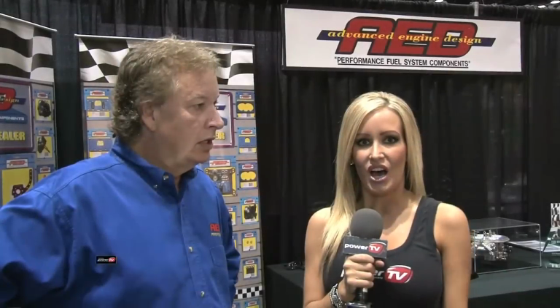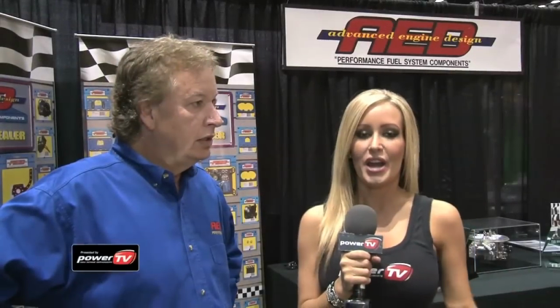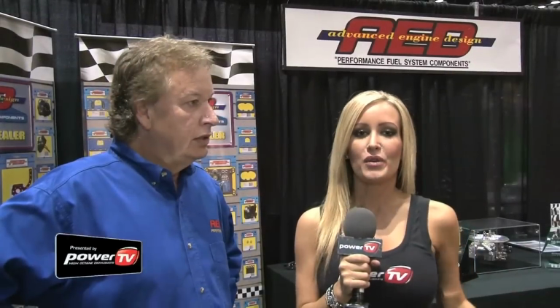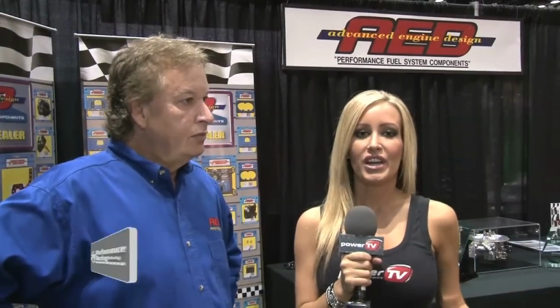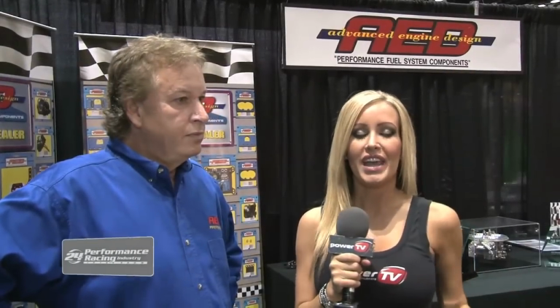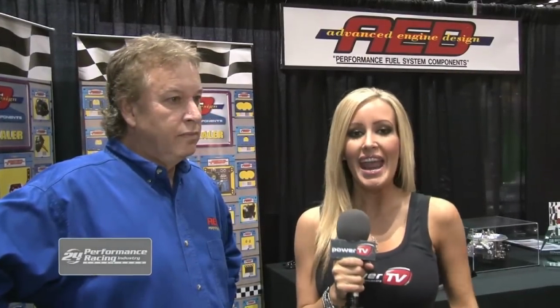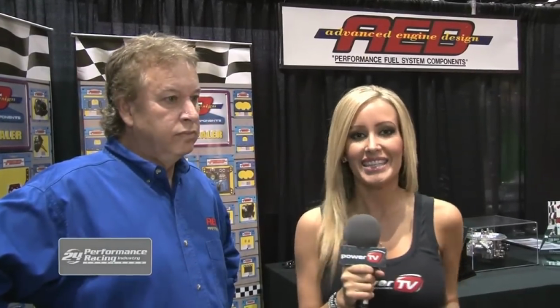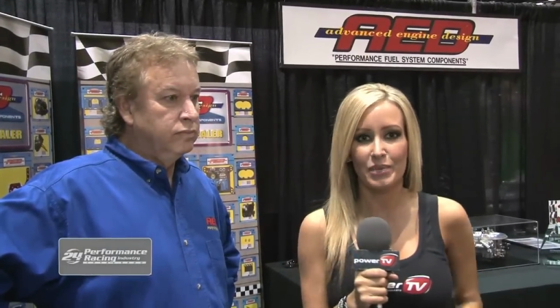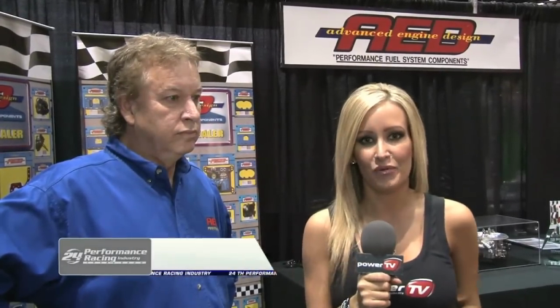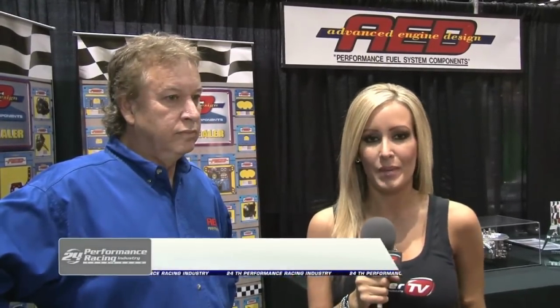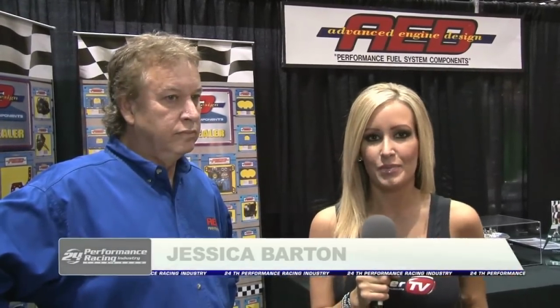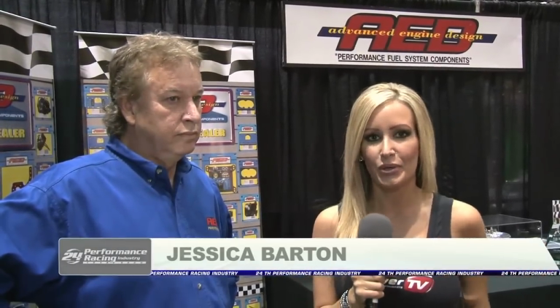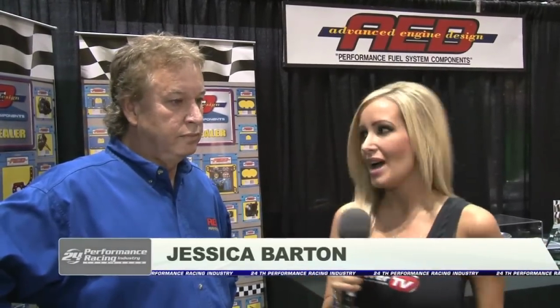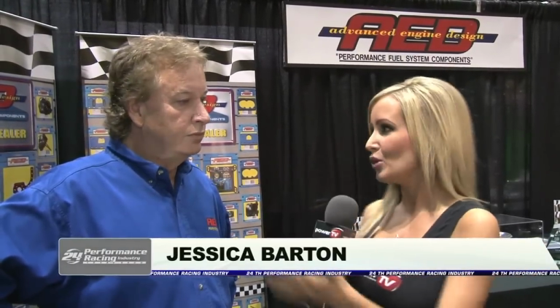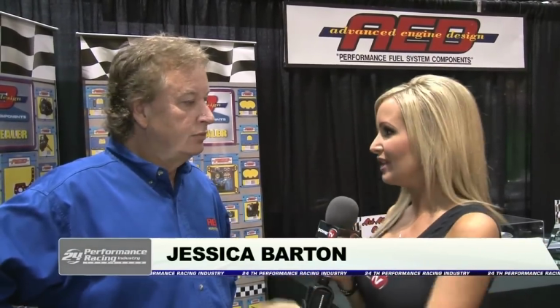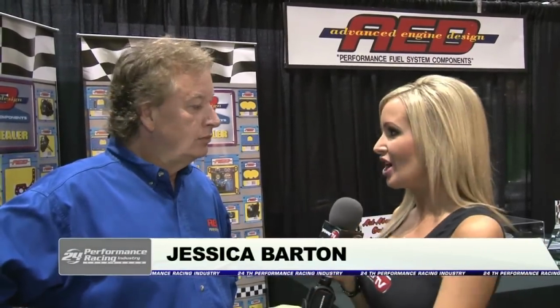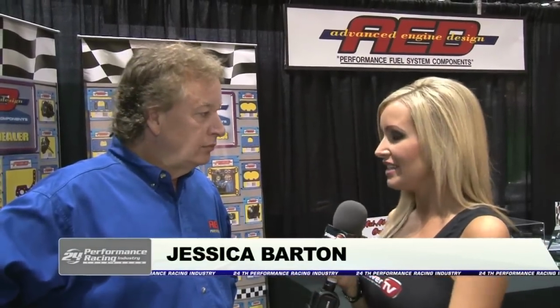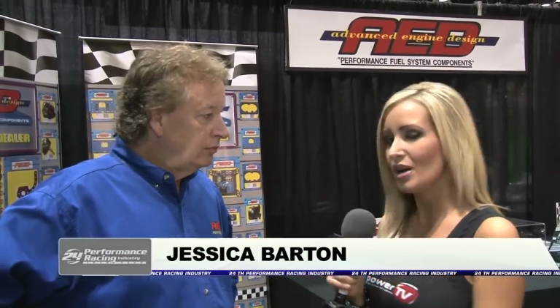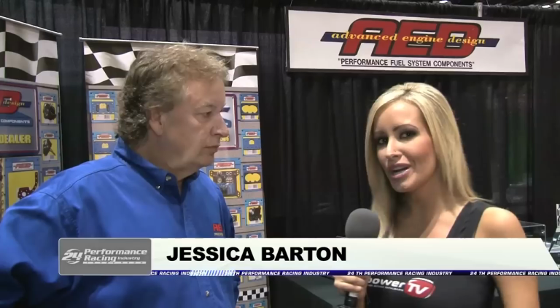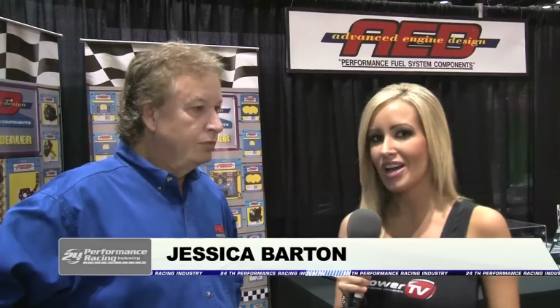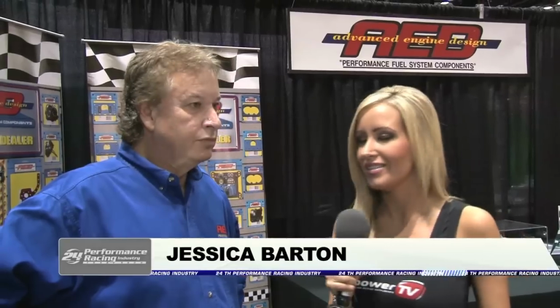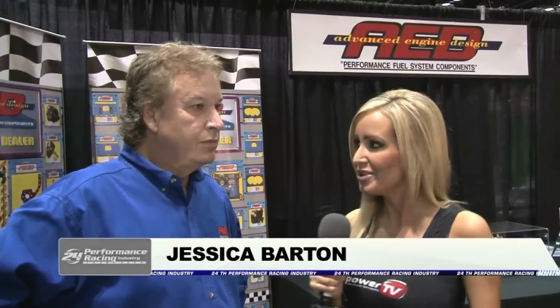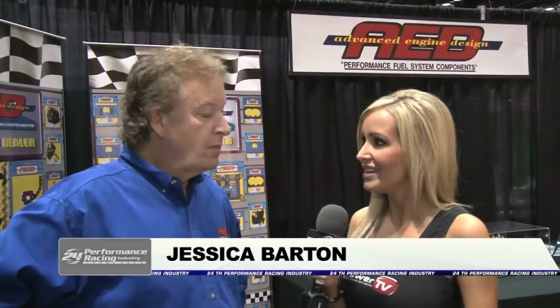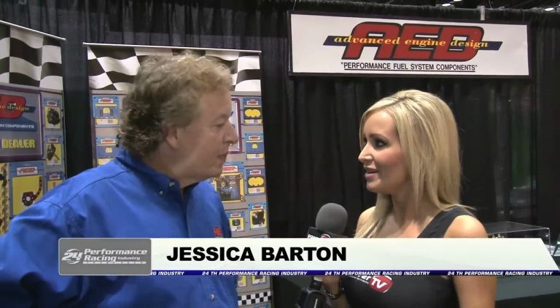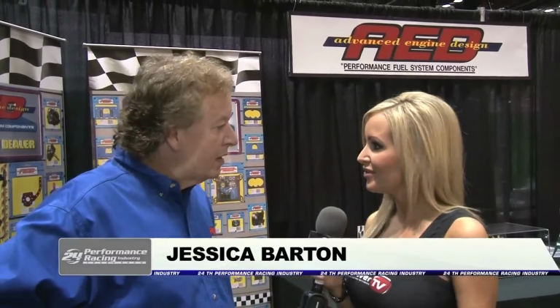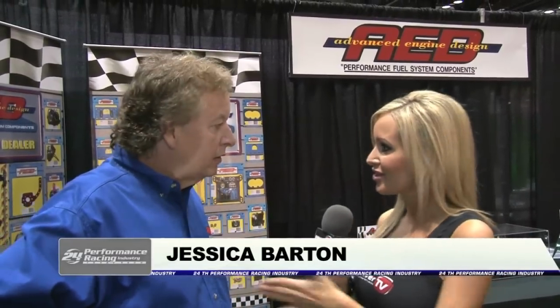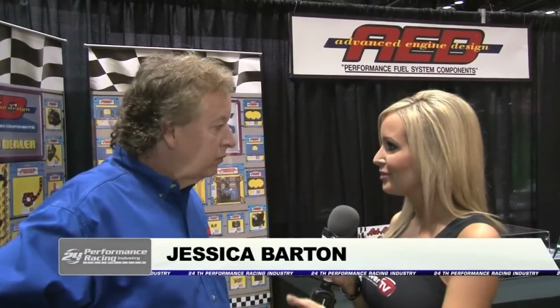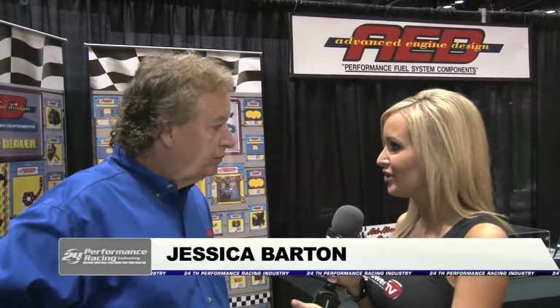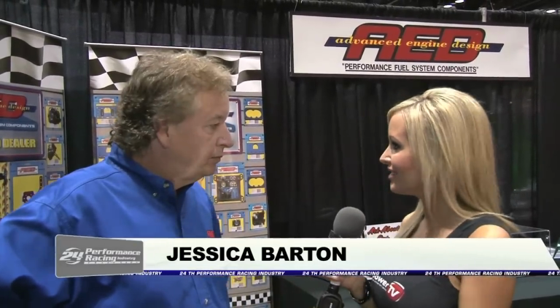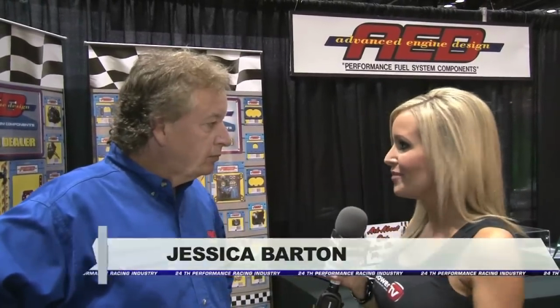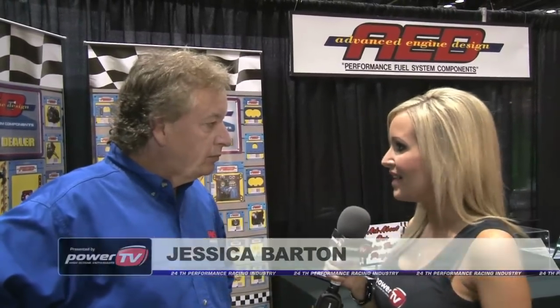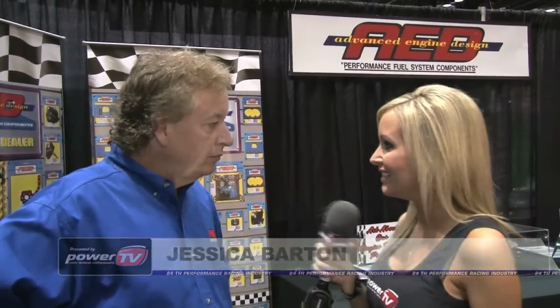I'm over here at the AED Performance booth. I'm joined by John Dickey and we're going to talk a little bit about this CARB shootout. Tell me about it.